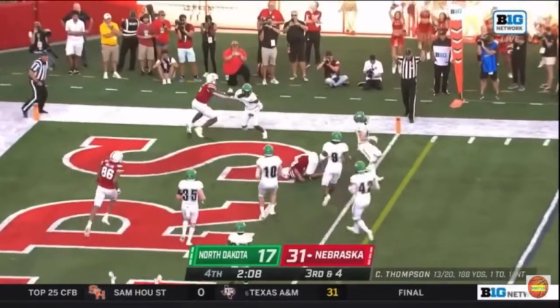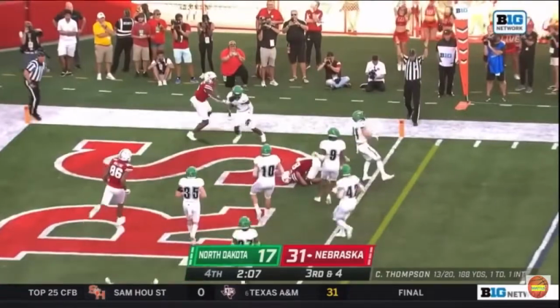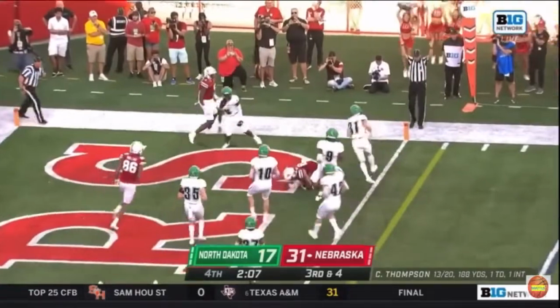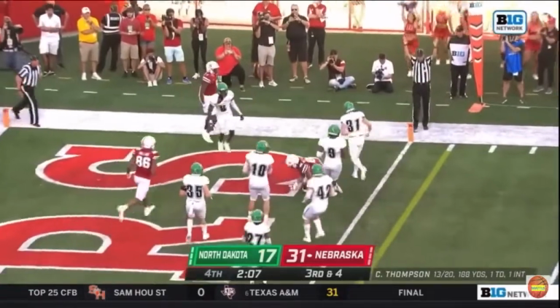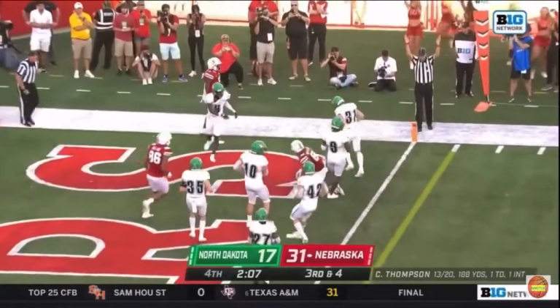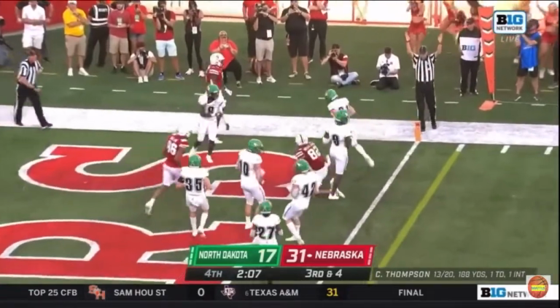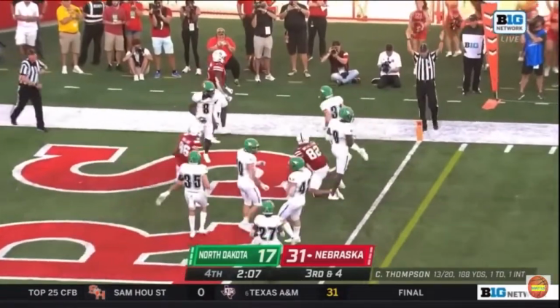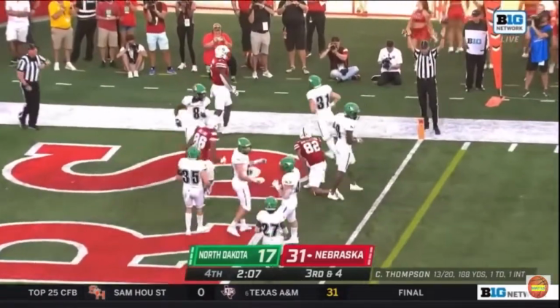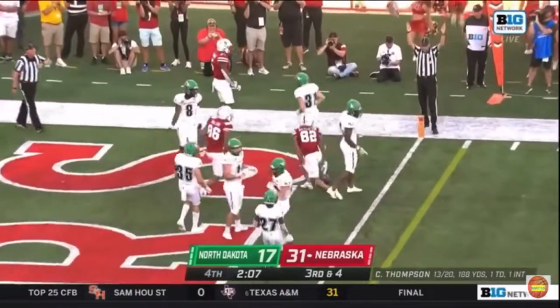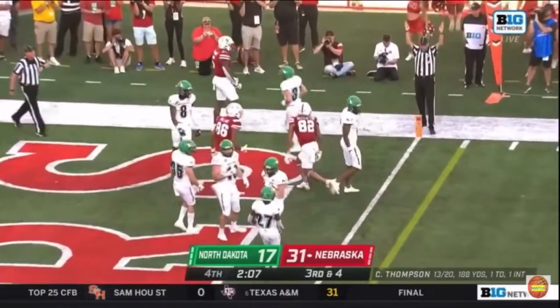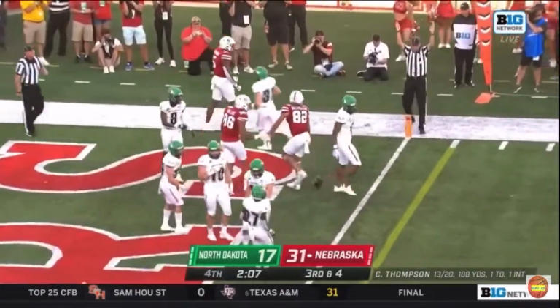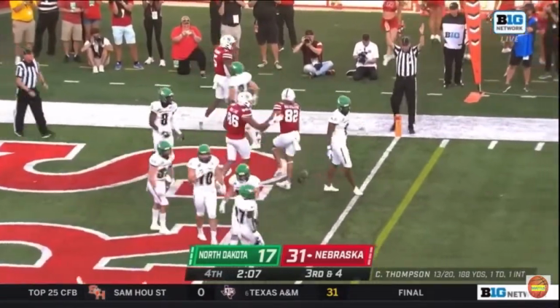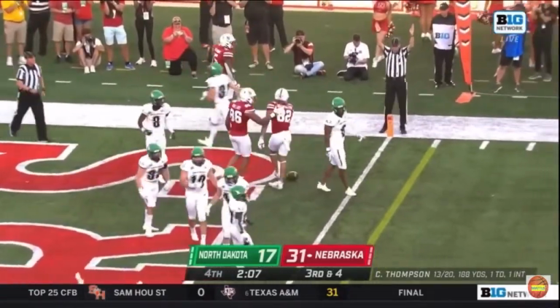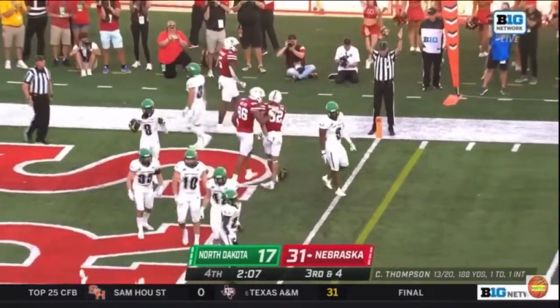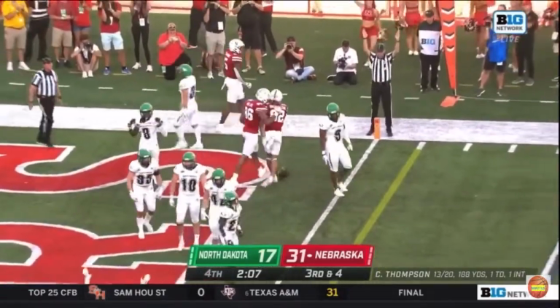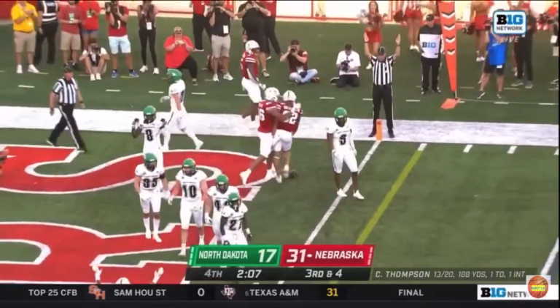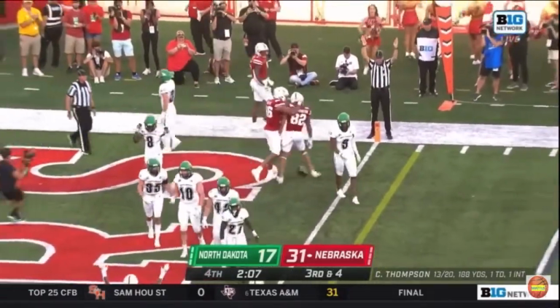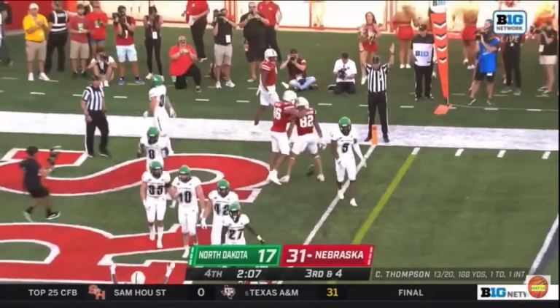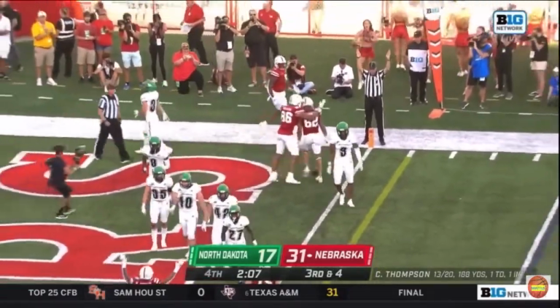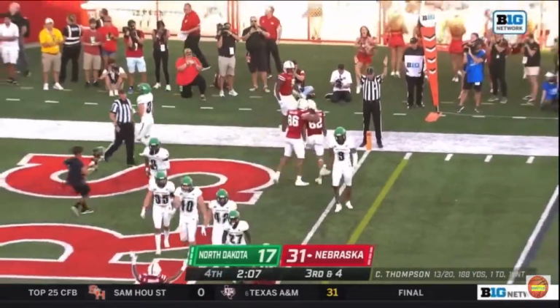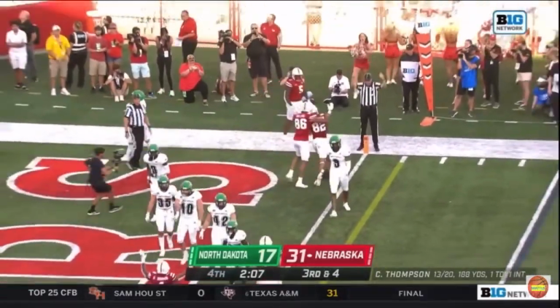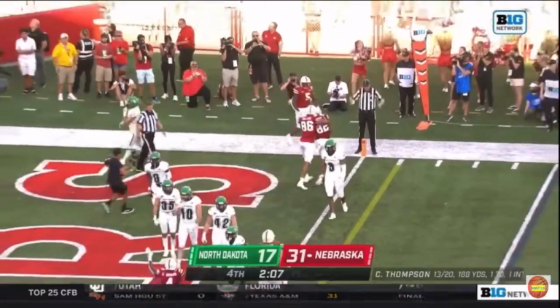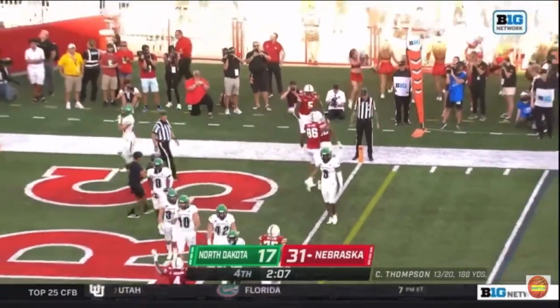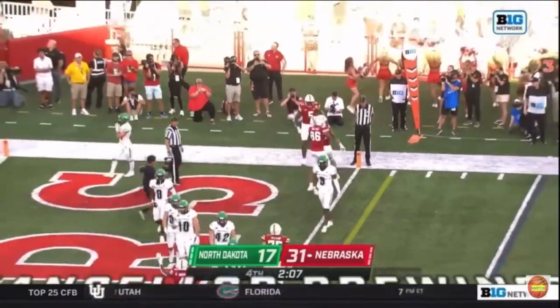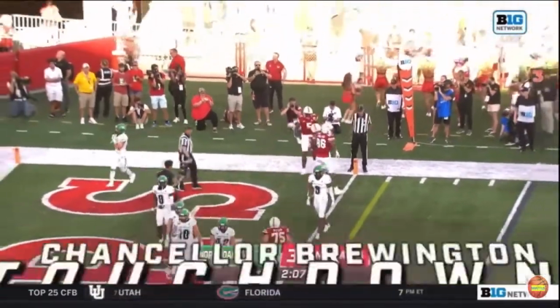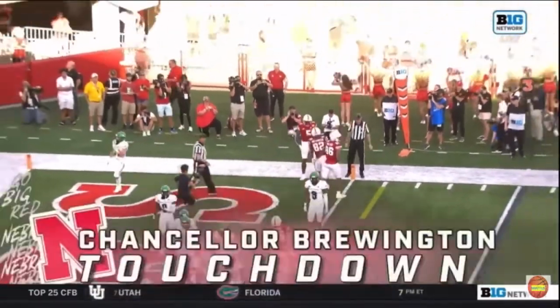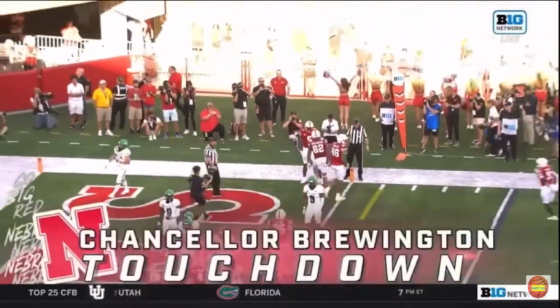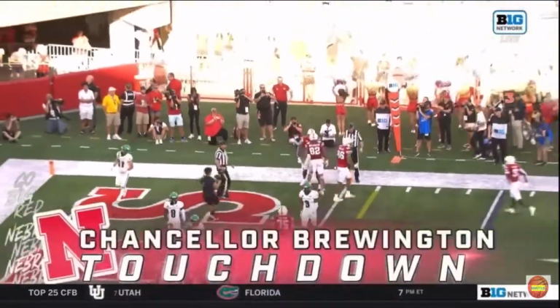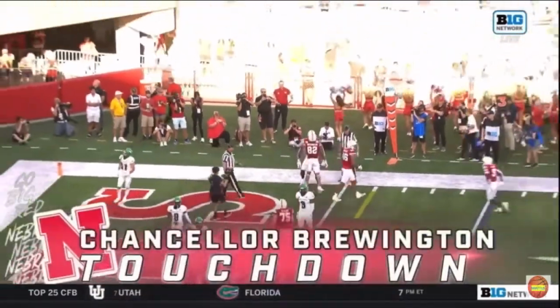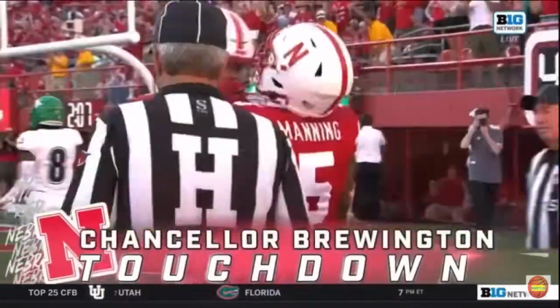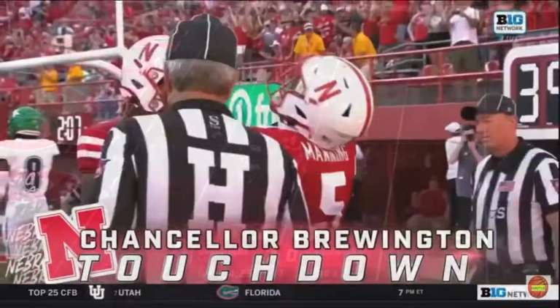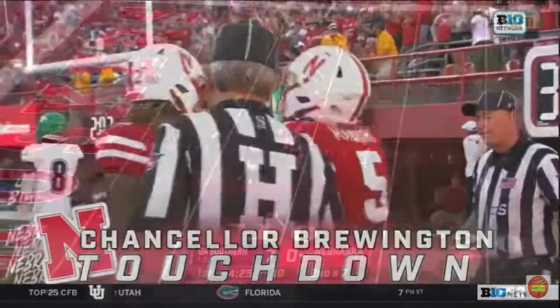This is looking more and more like a win. Another touchdown — this time it's Chancellor Brewington.